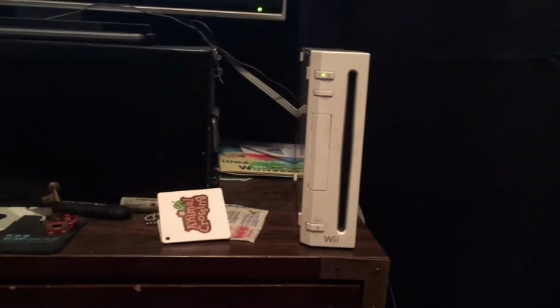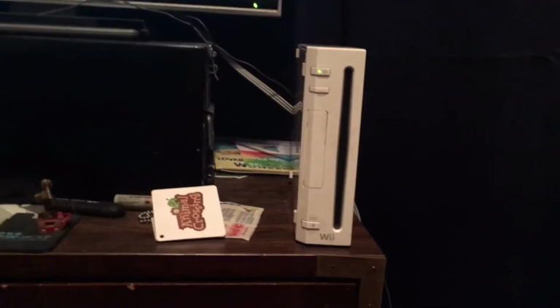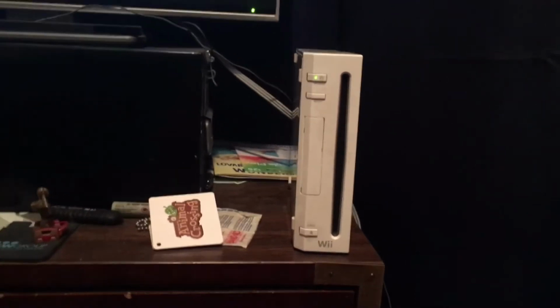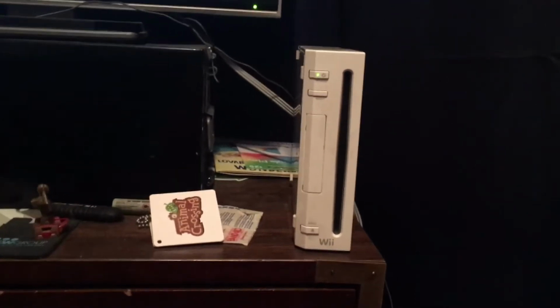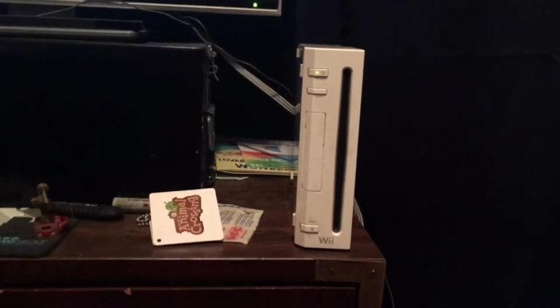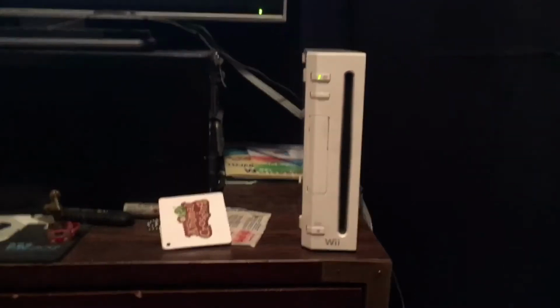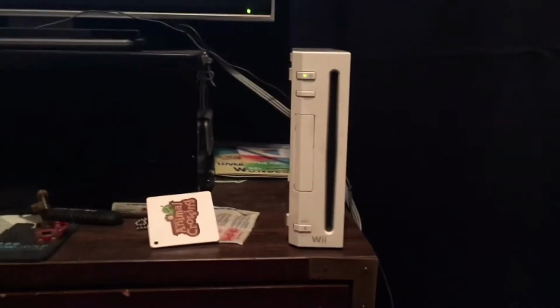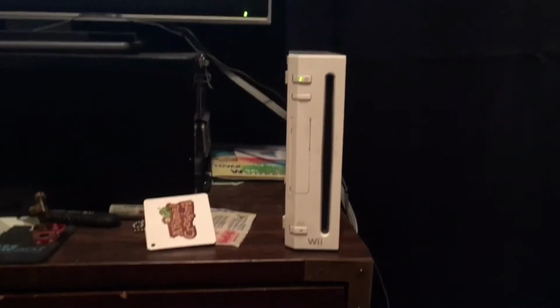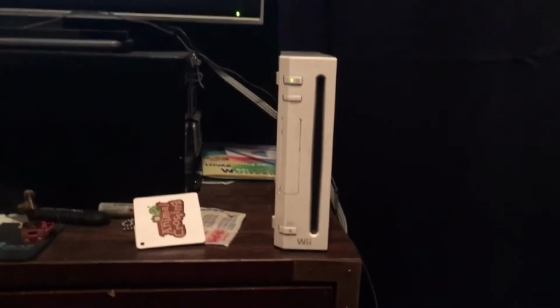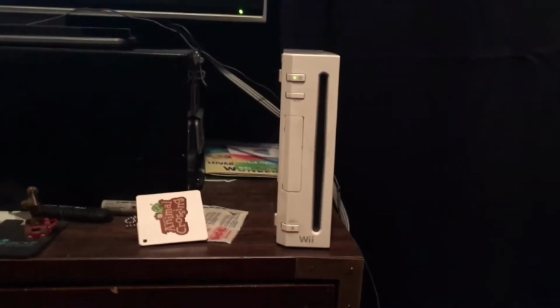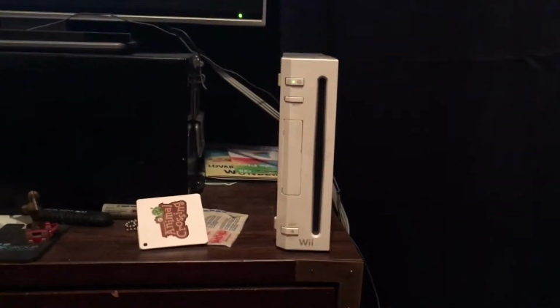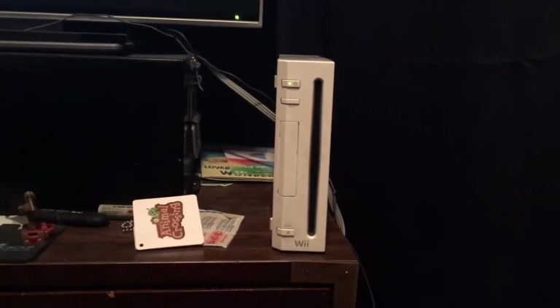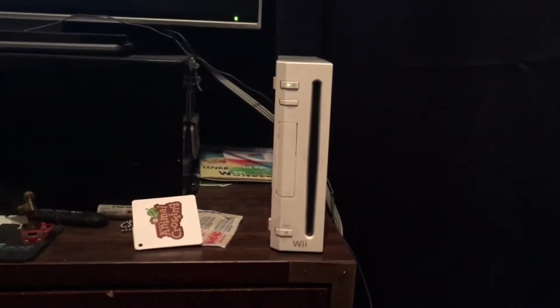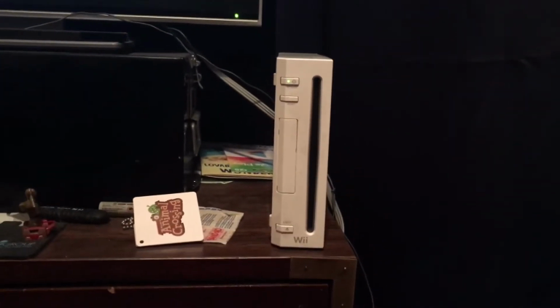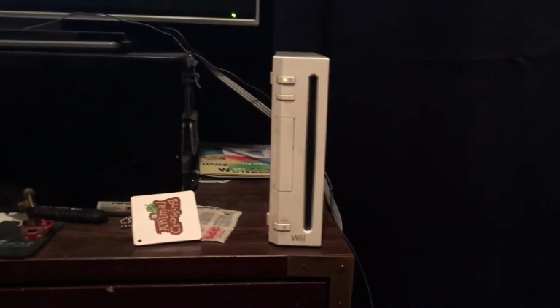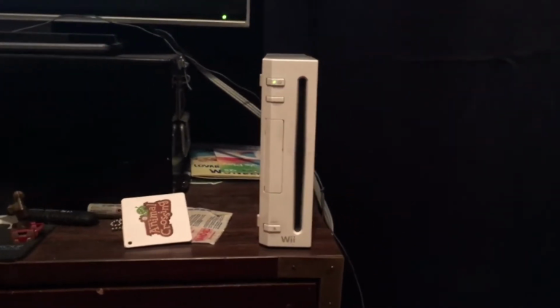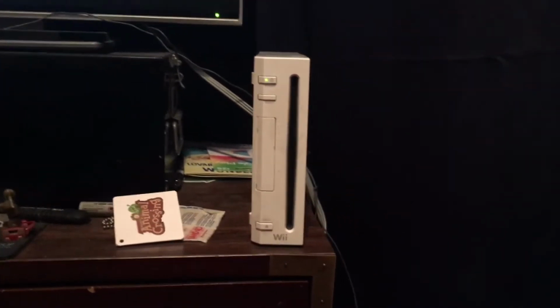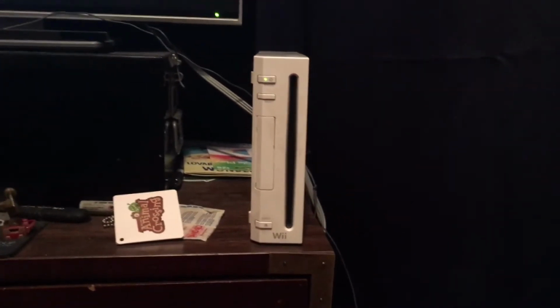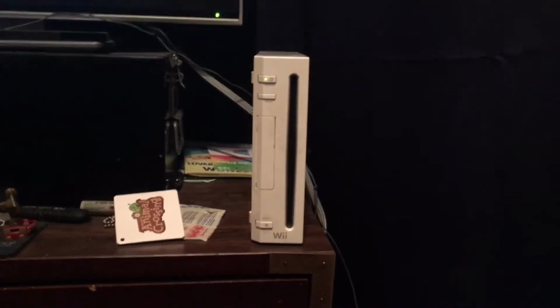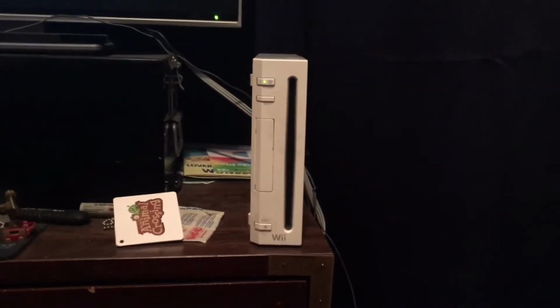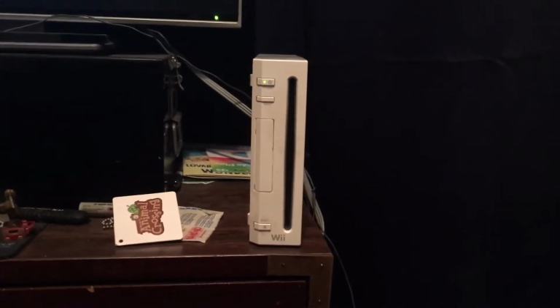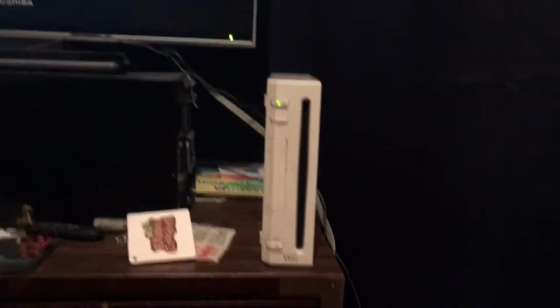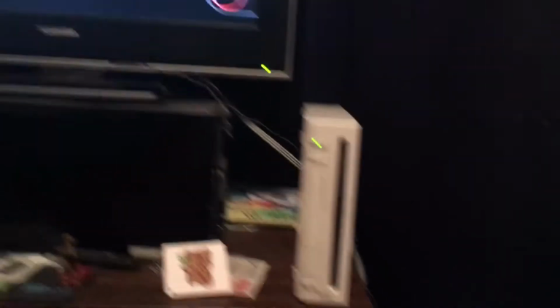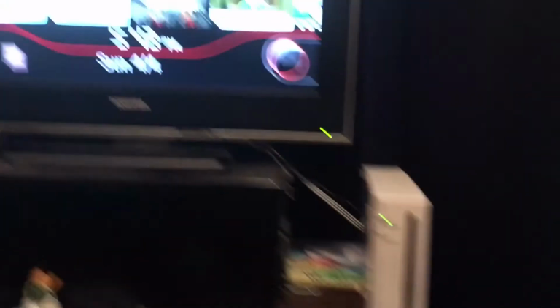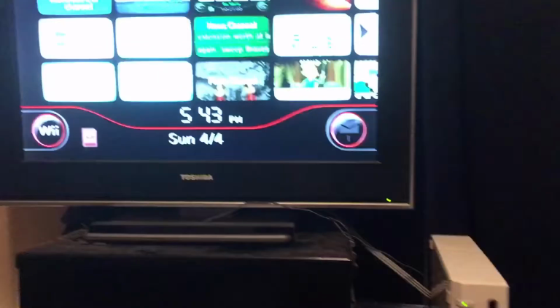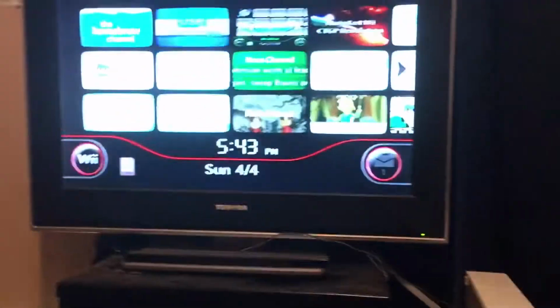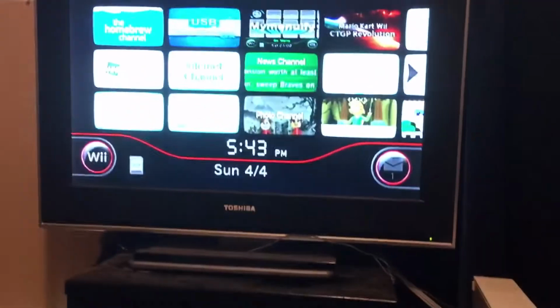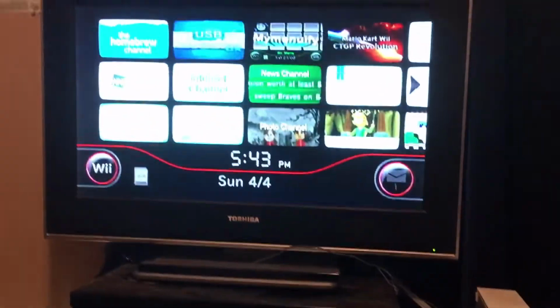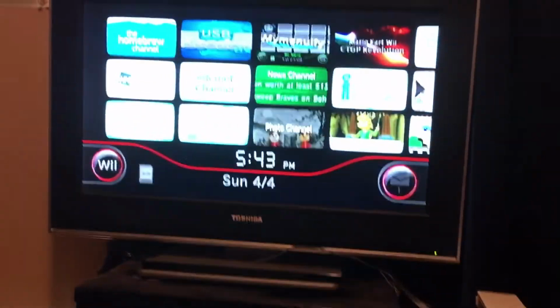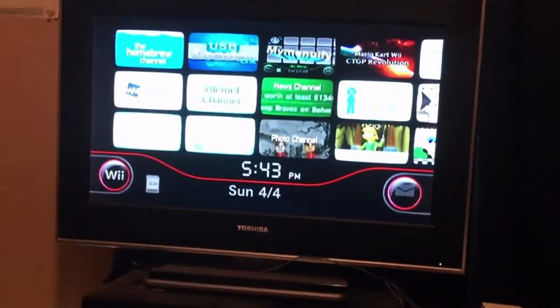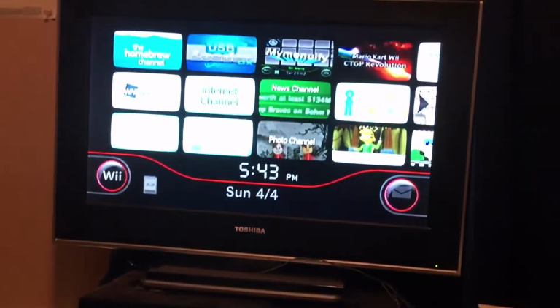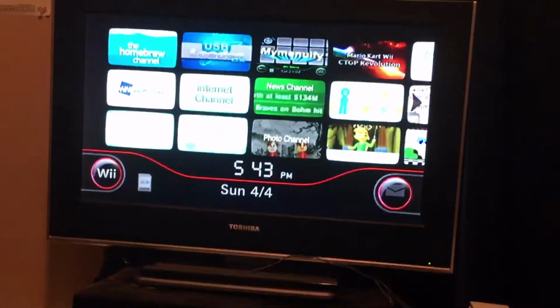Hey guys, the Amateurs here, and today we'll be doing what happens when we put a foreign disc in a Nintendo Wii.